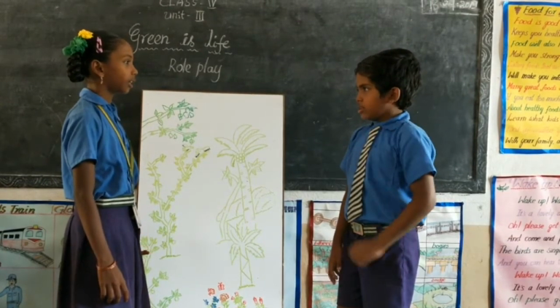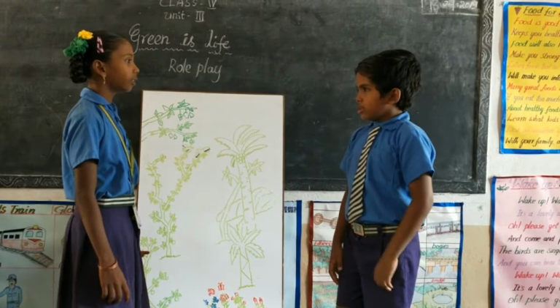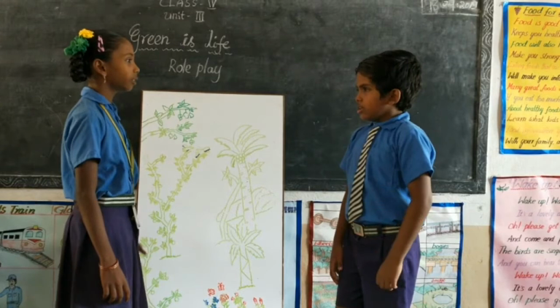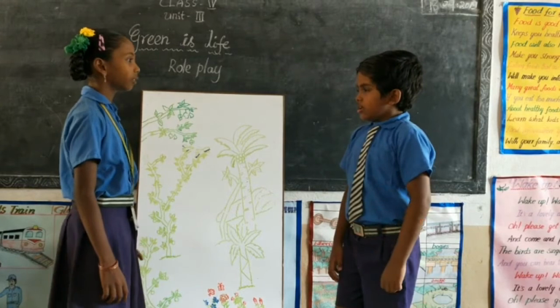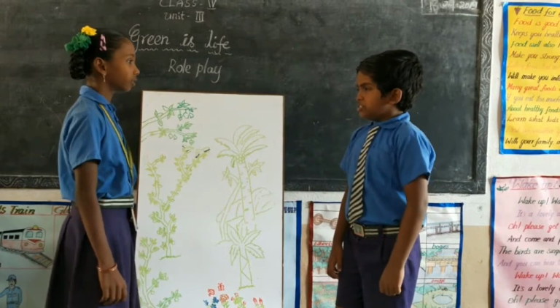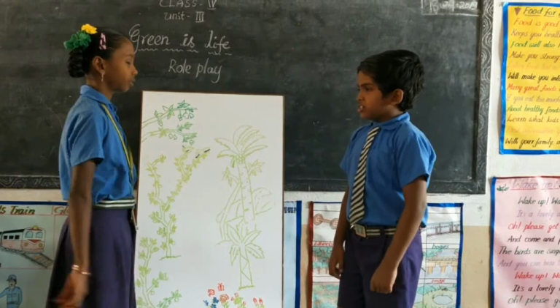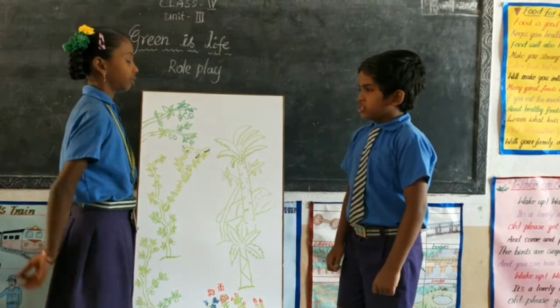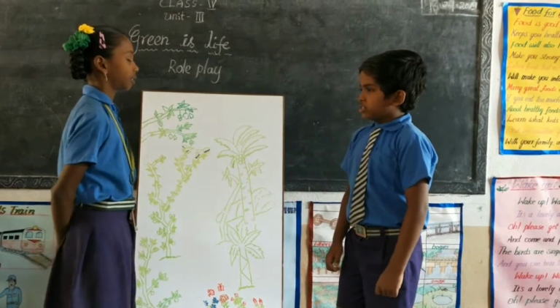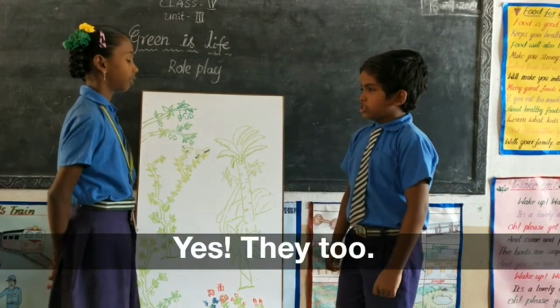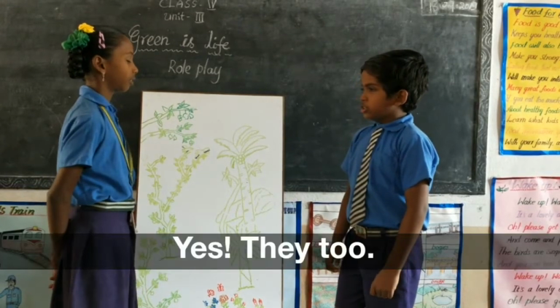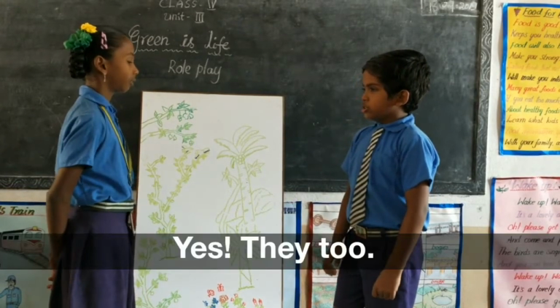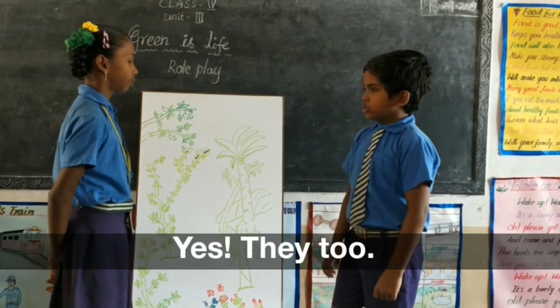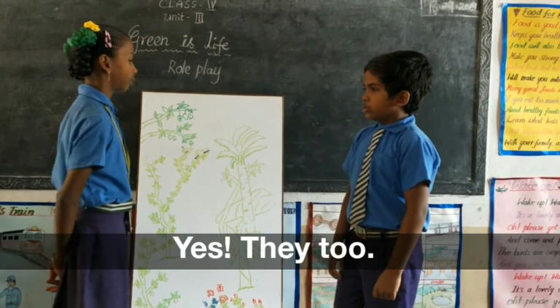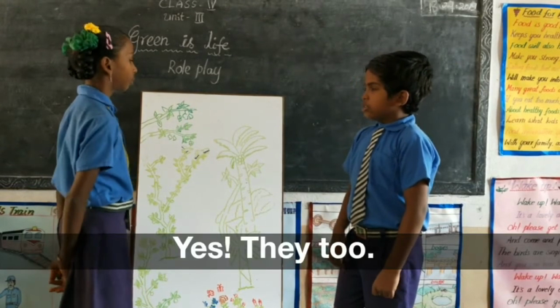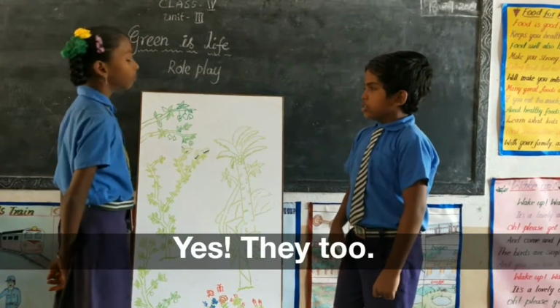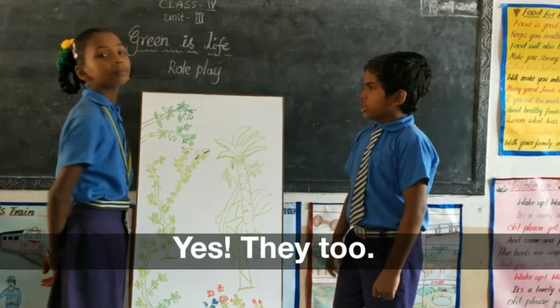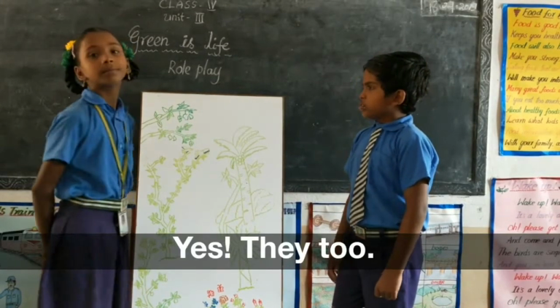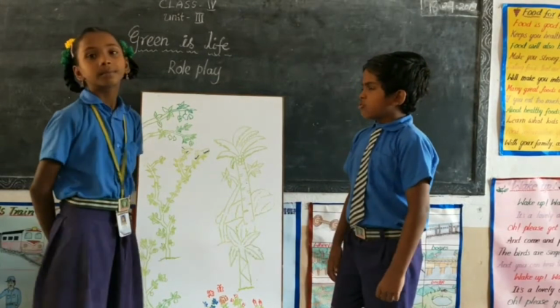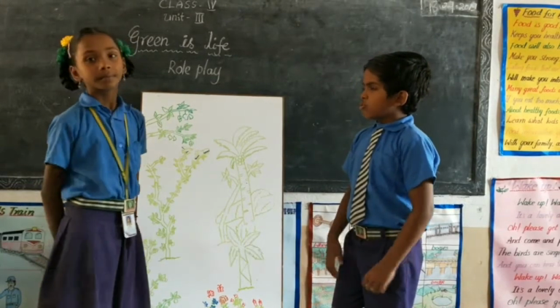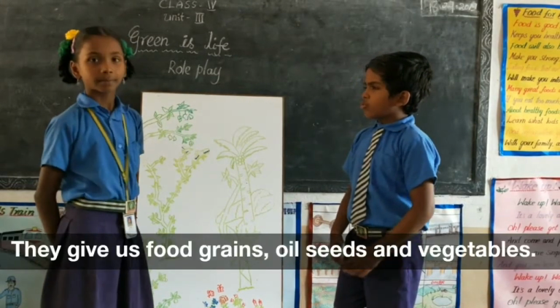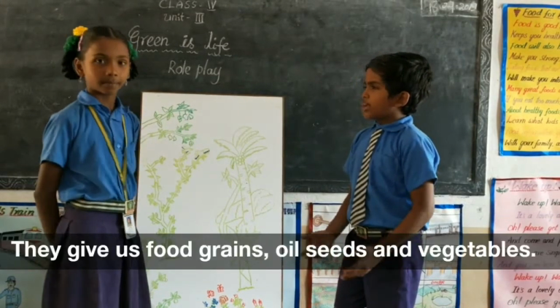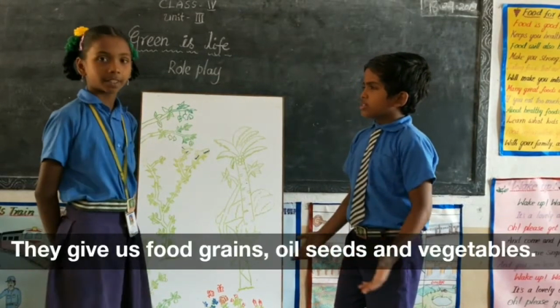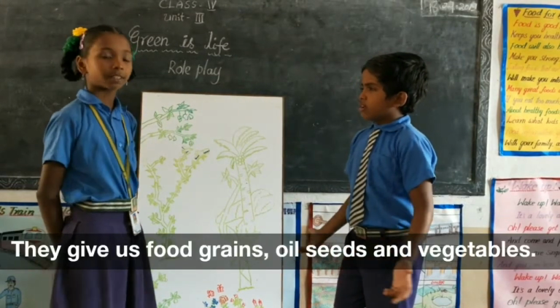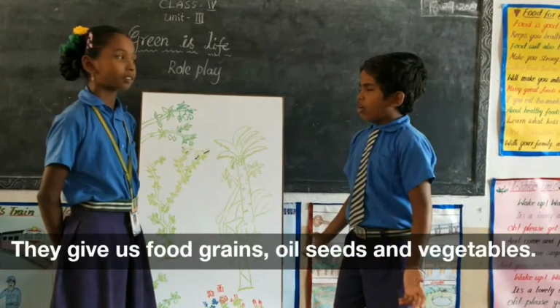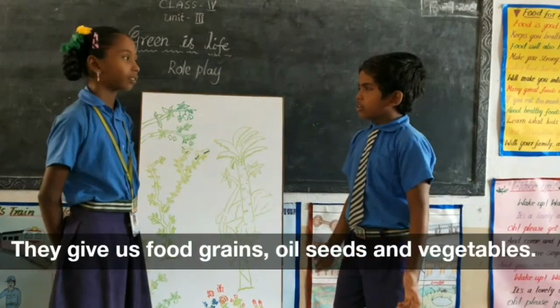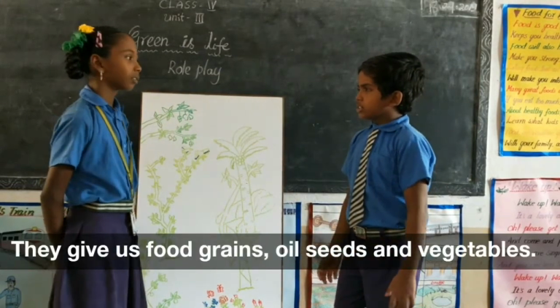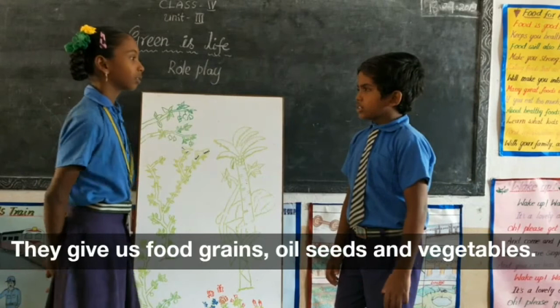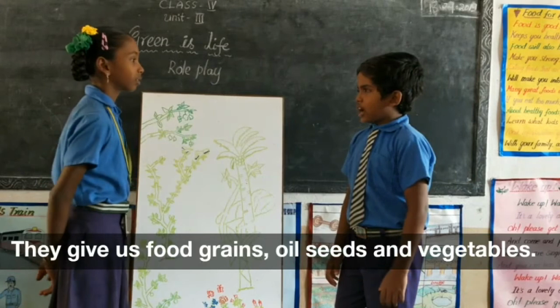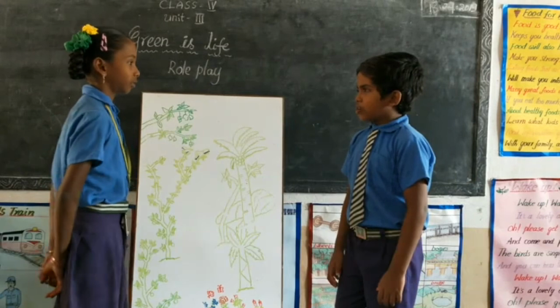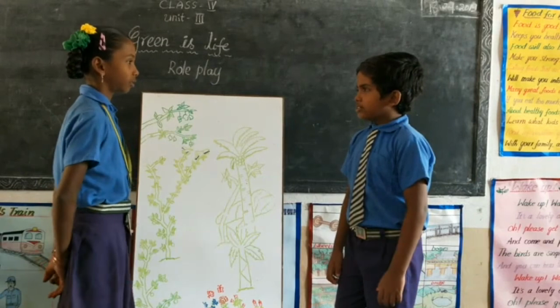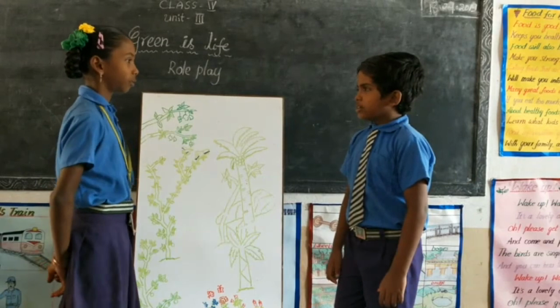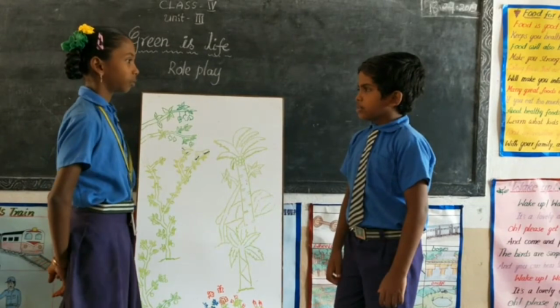Yes, they do. They give food grains, oil seeds and vegetables.